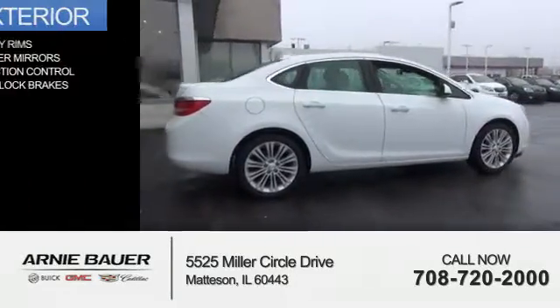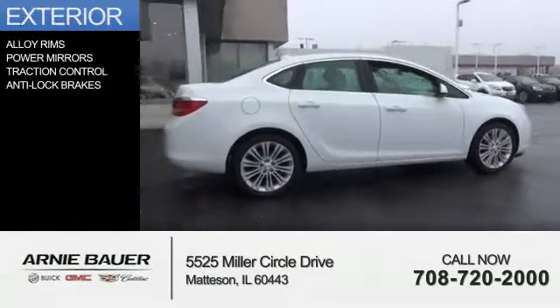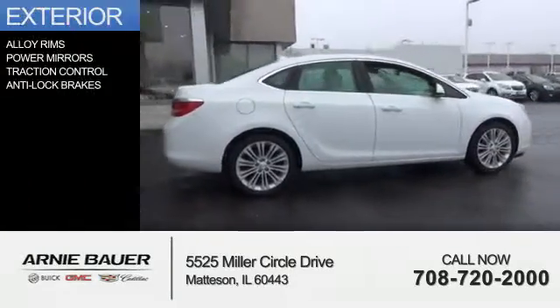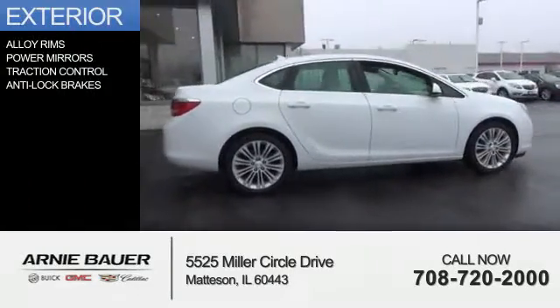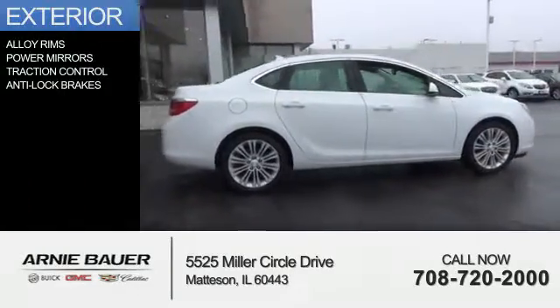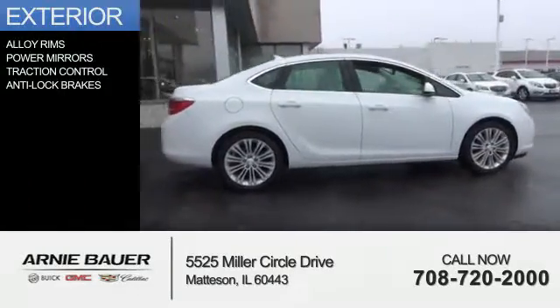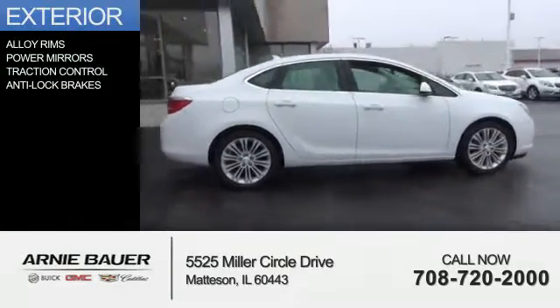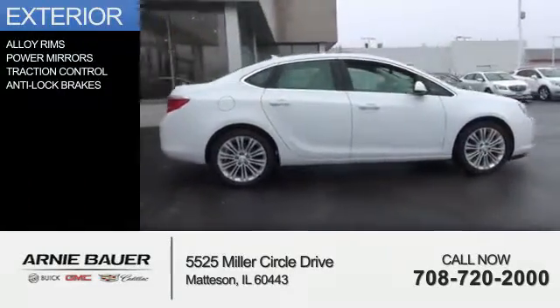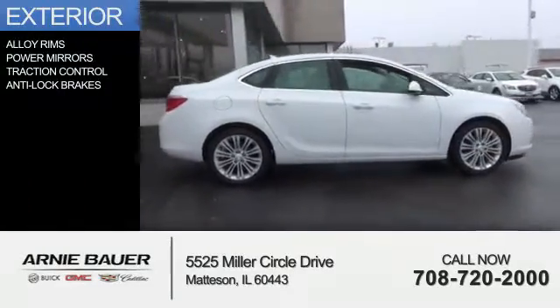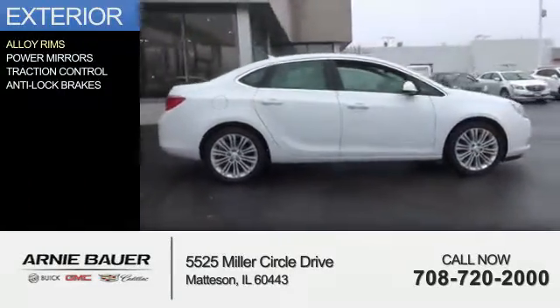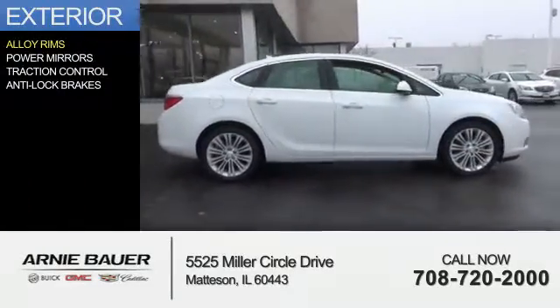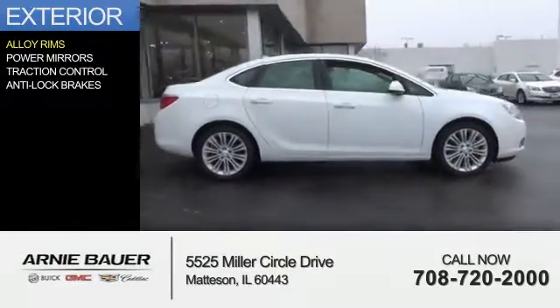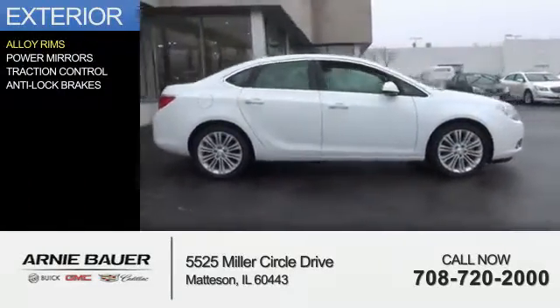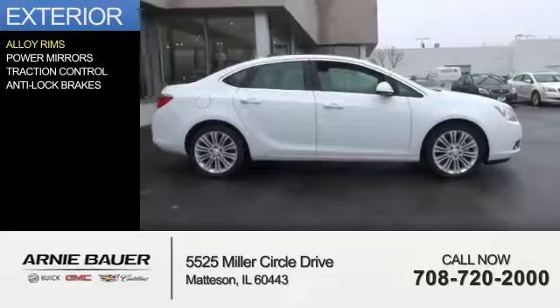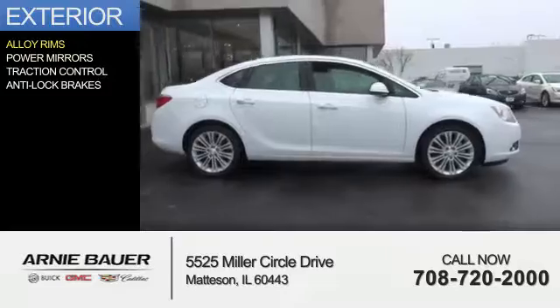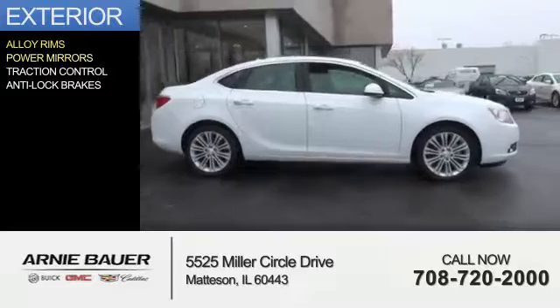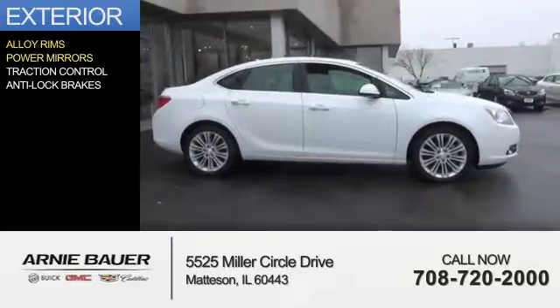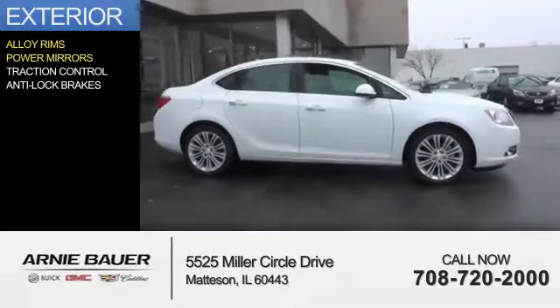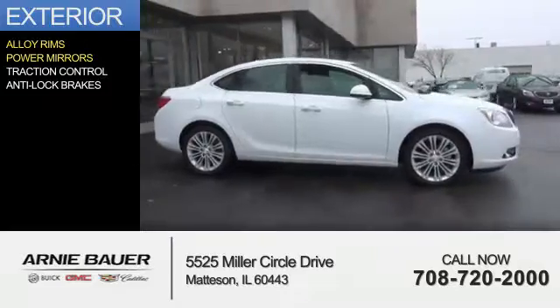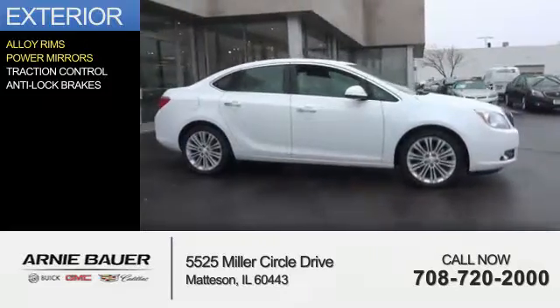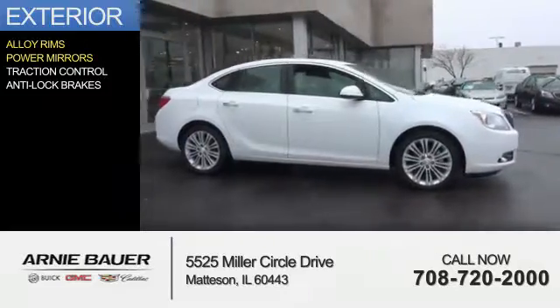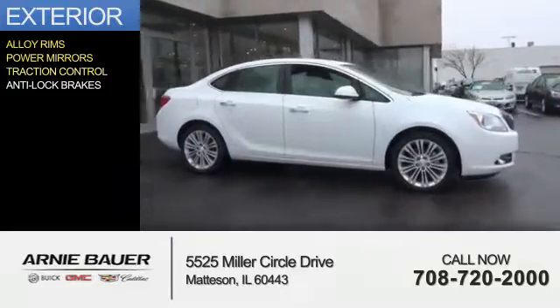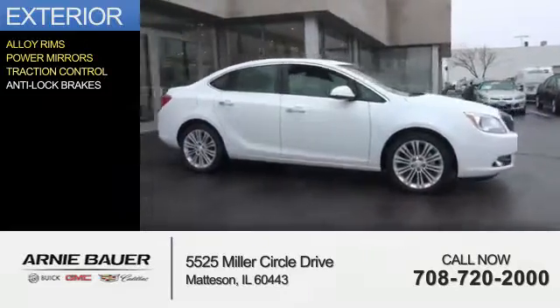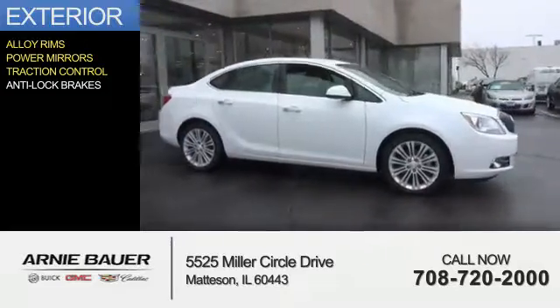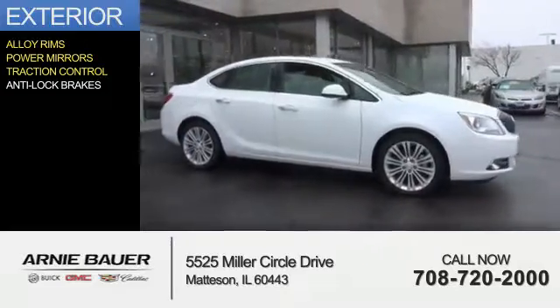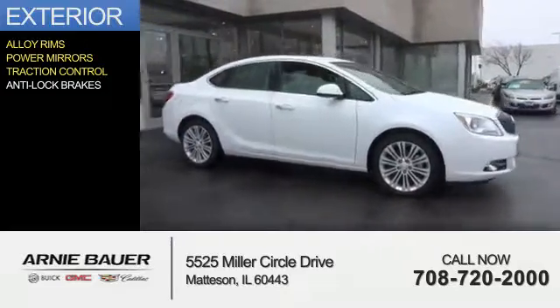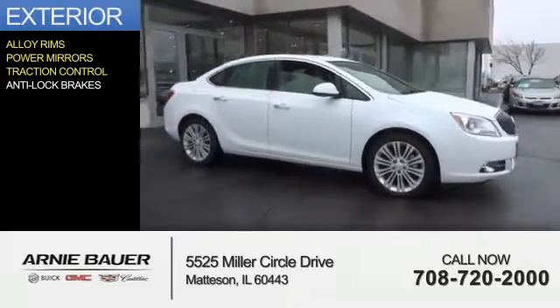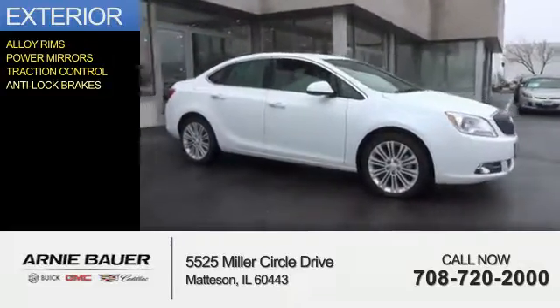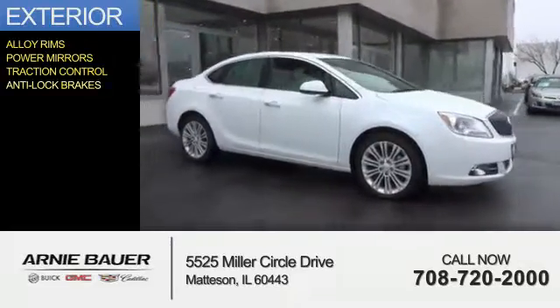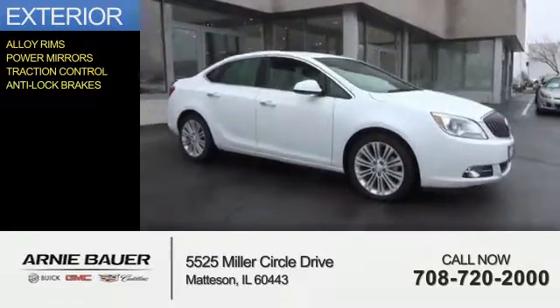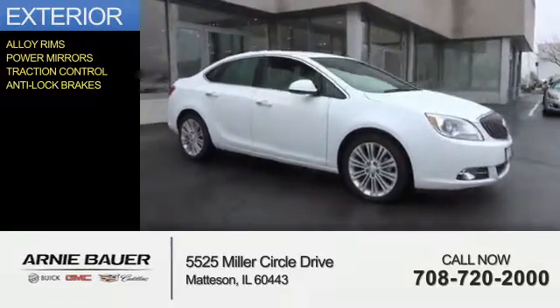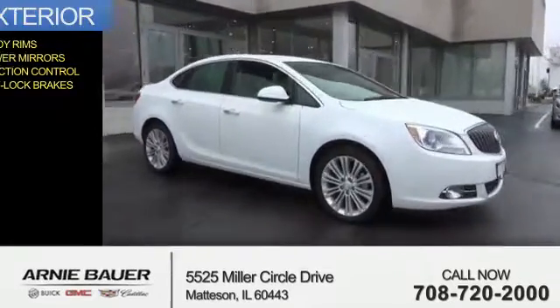The features include alloy rims, power mirrors, traction control, and anti-lock brakes.